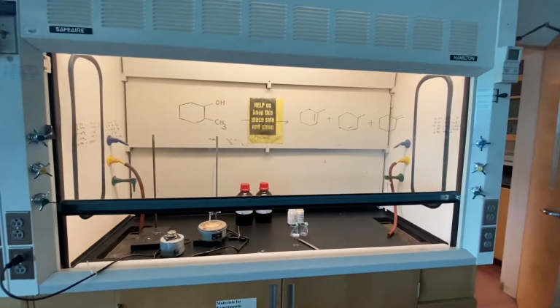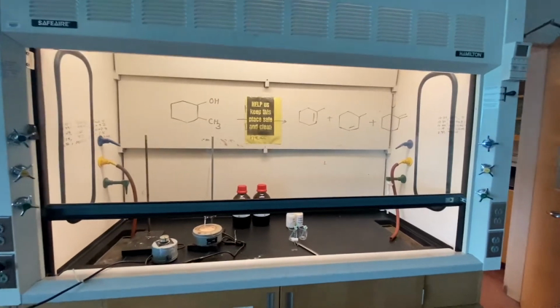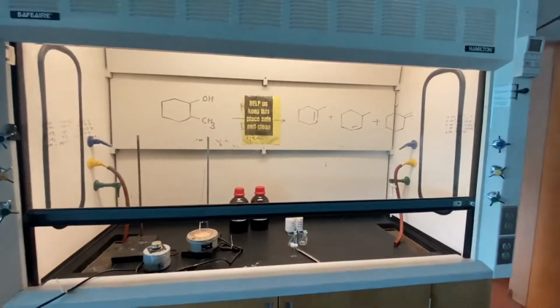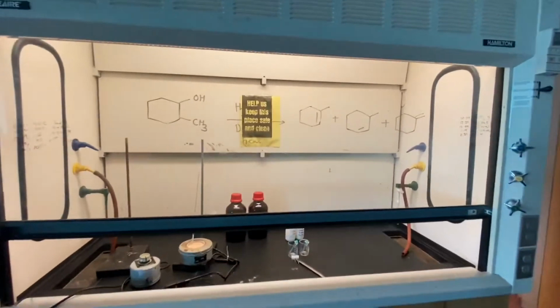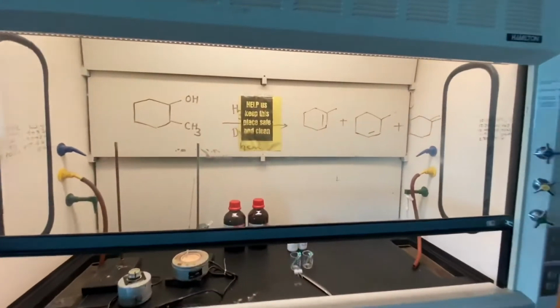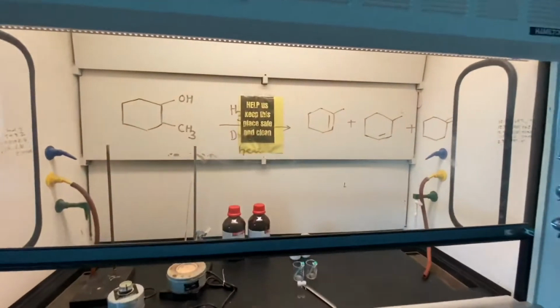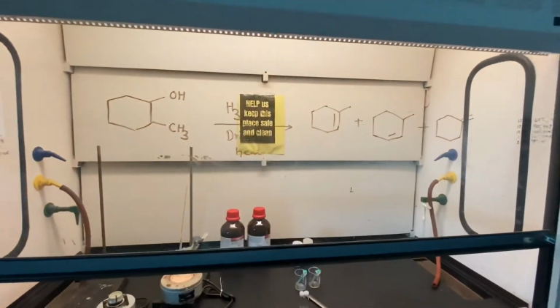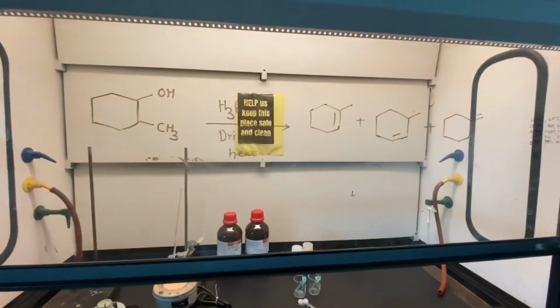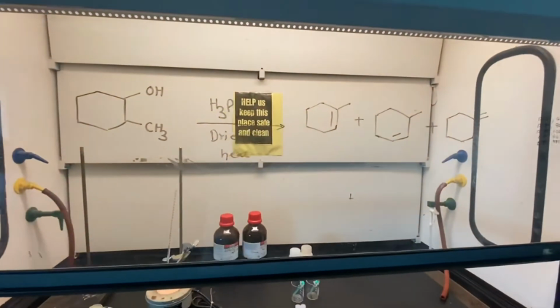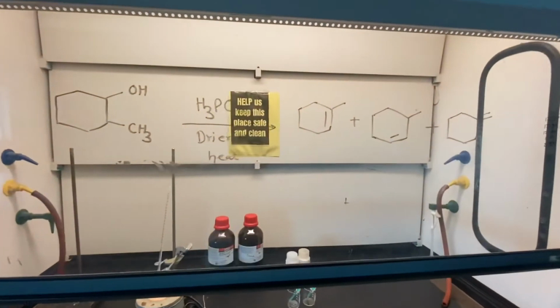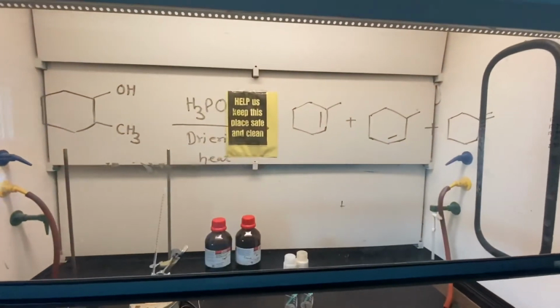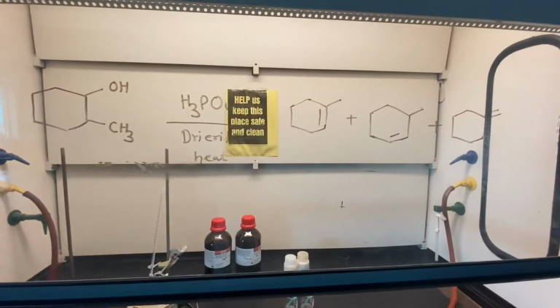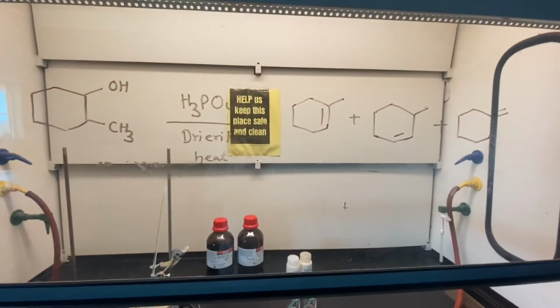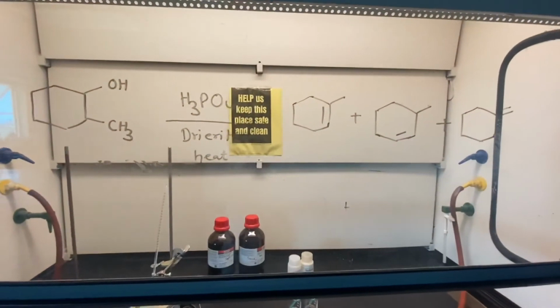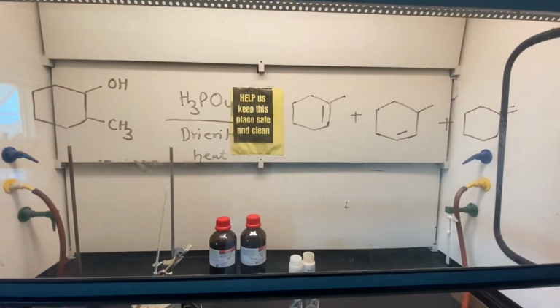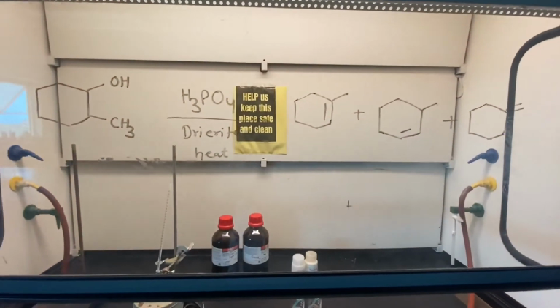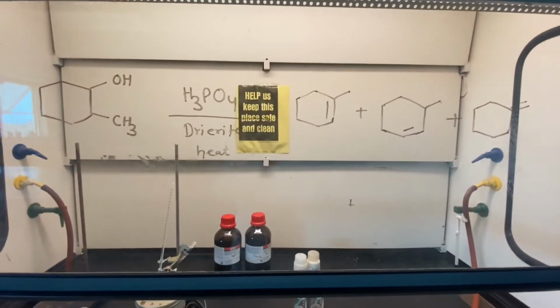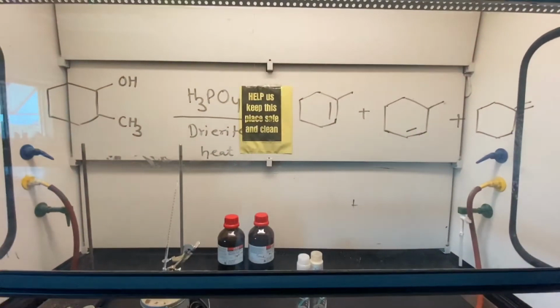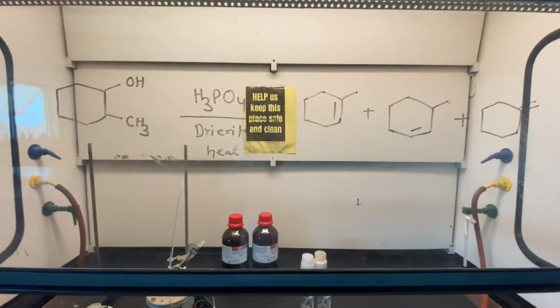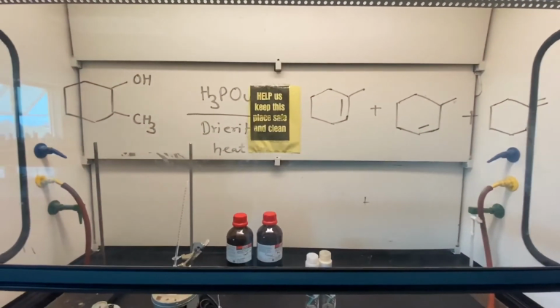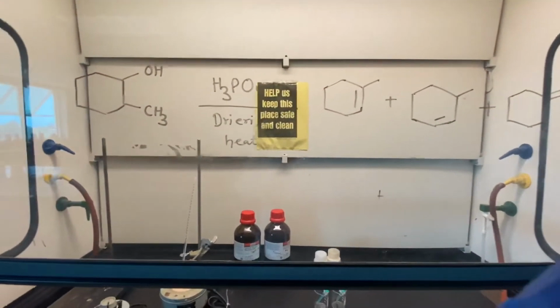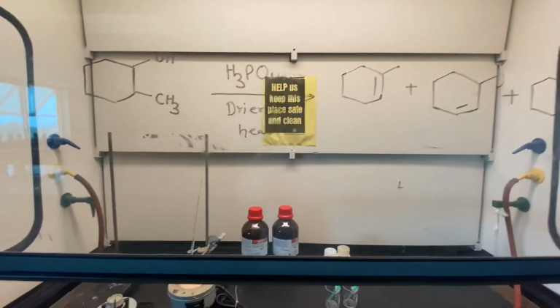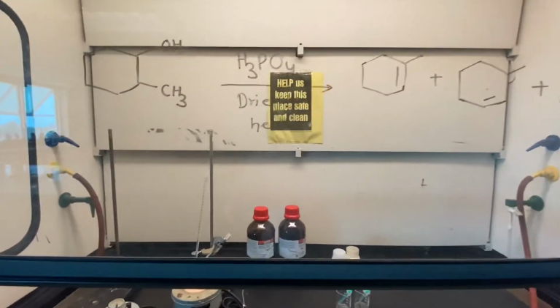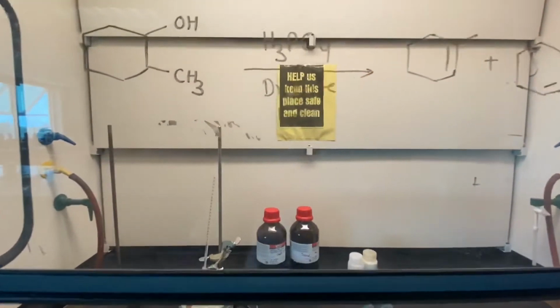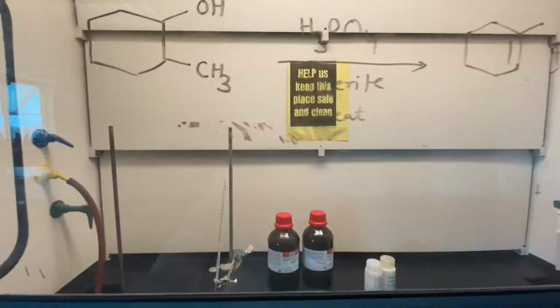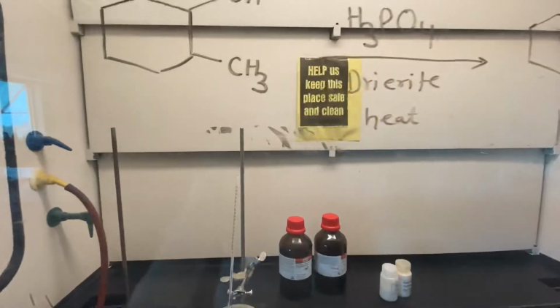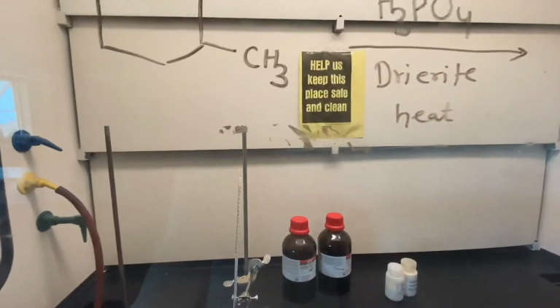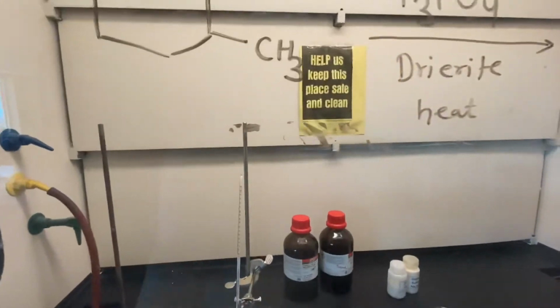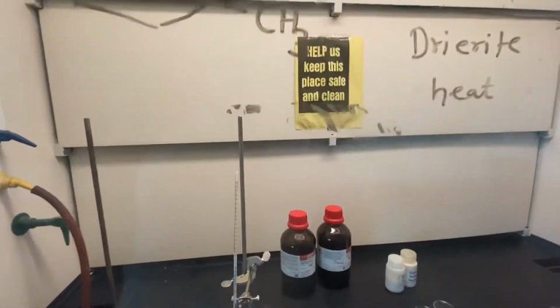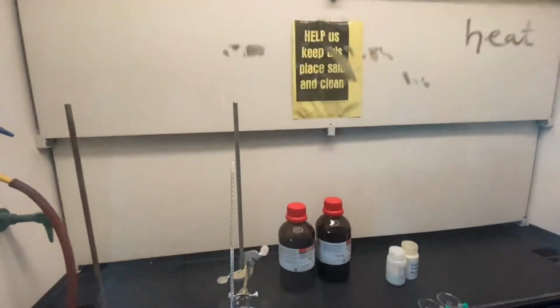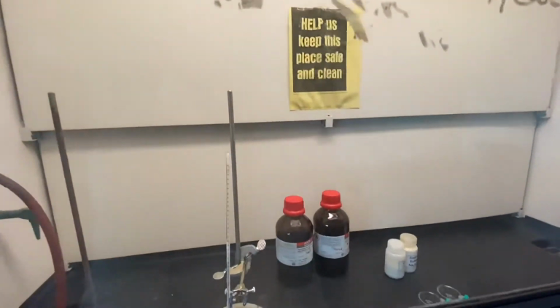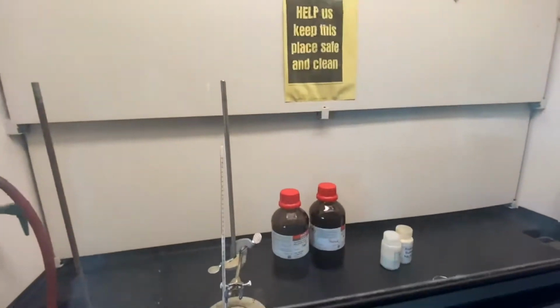In this video, we will discuss the dehydration of 2-methyl cyclohexanol.